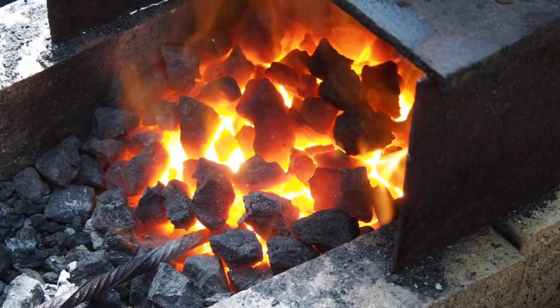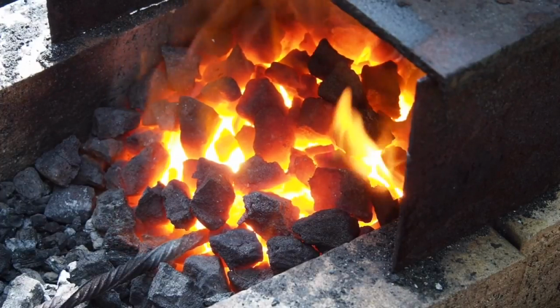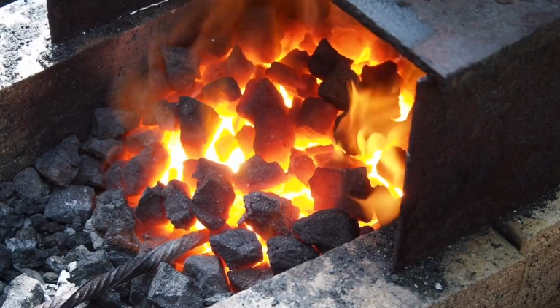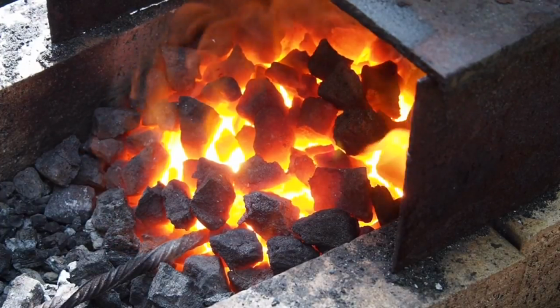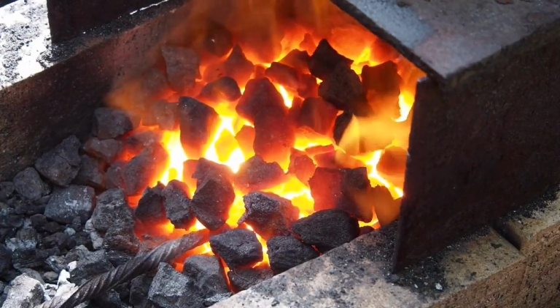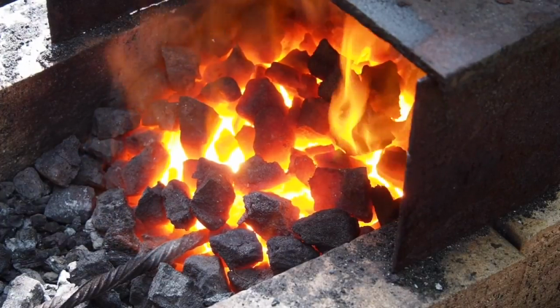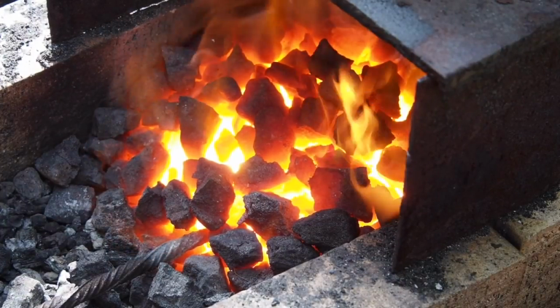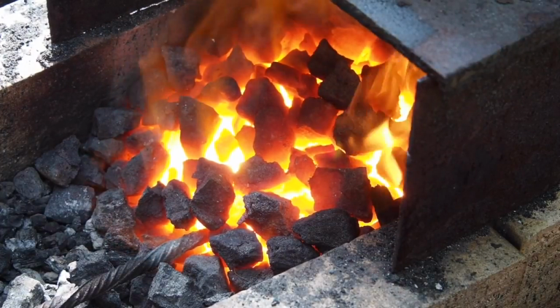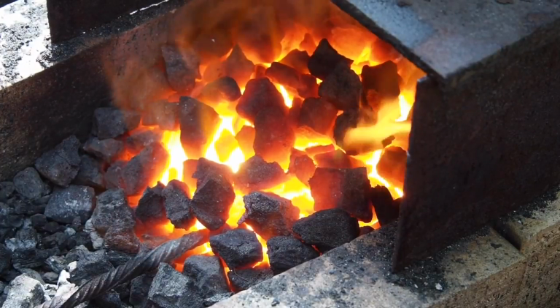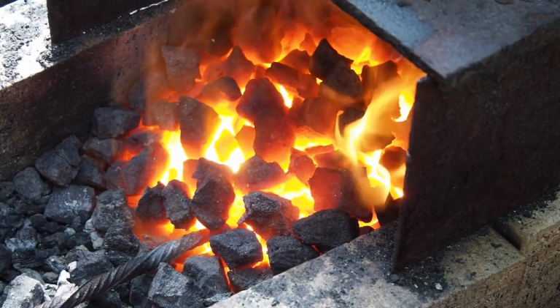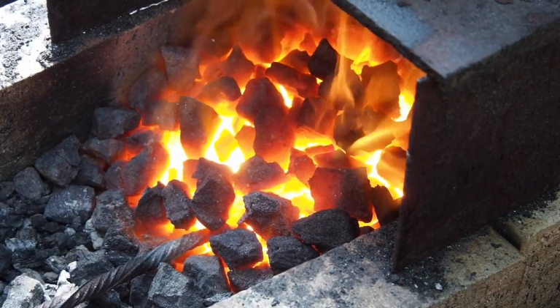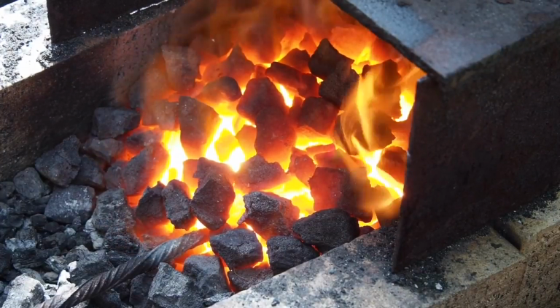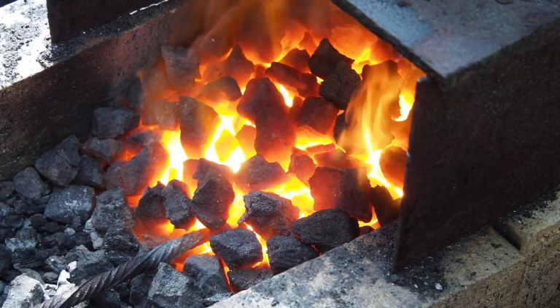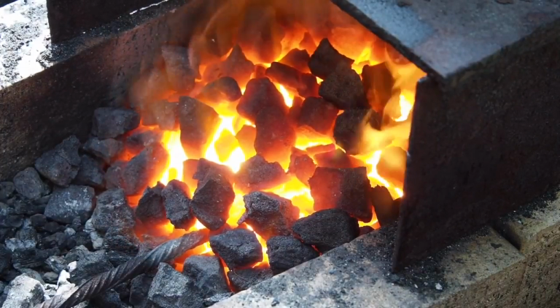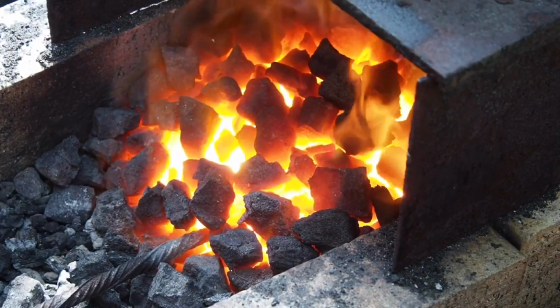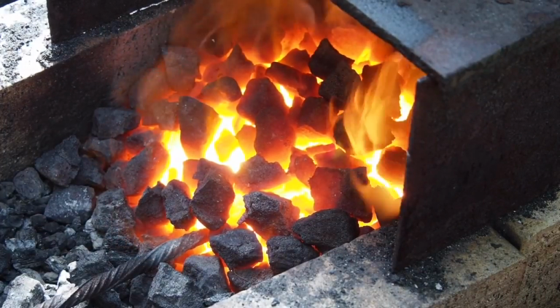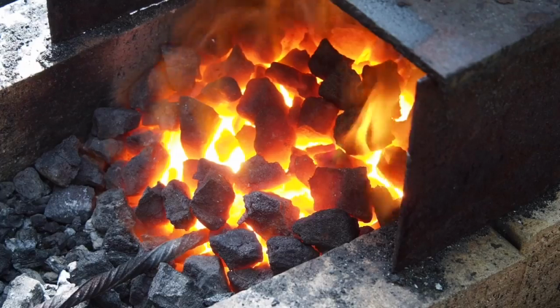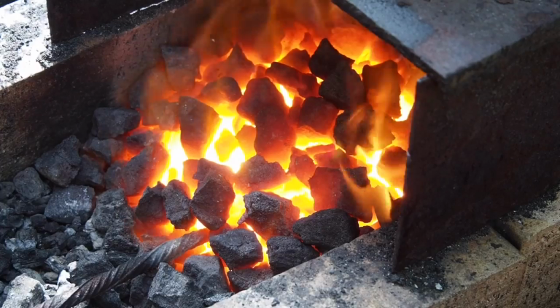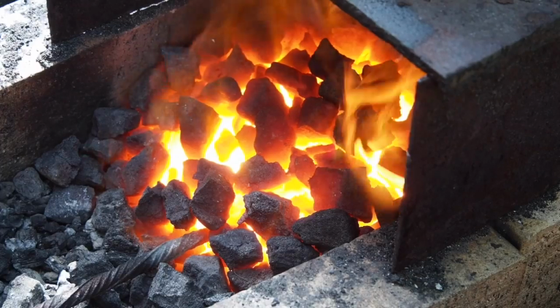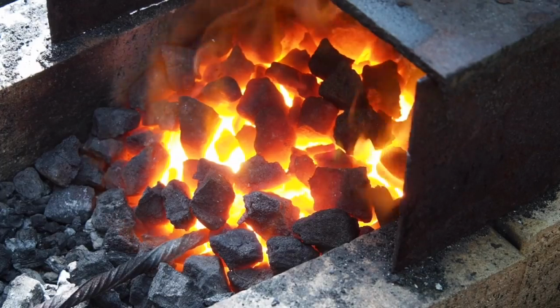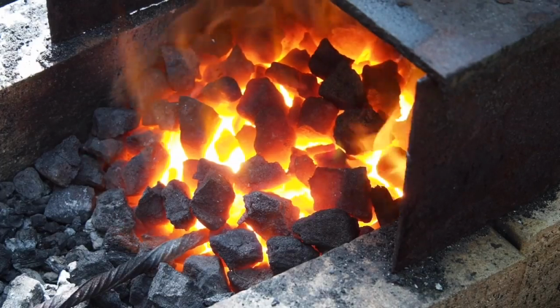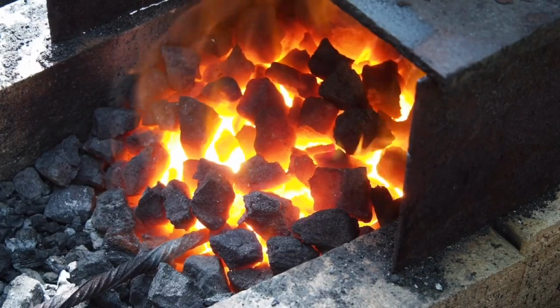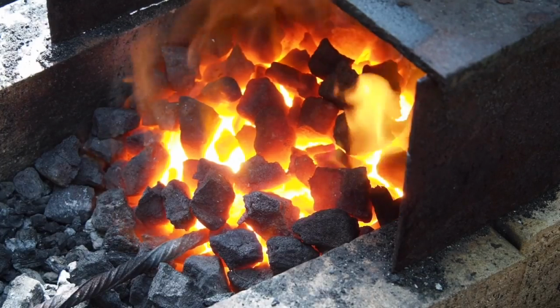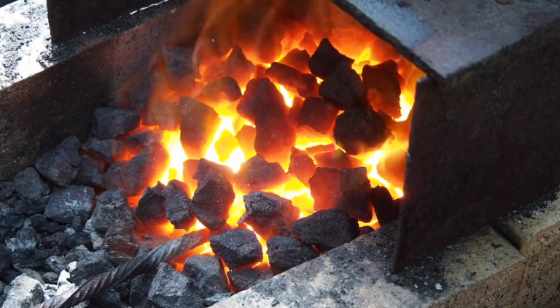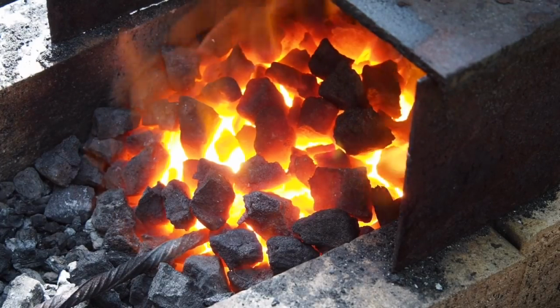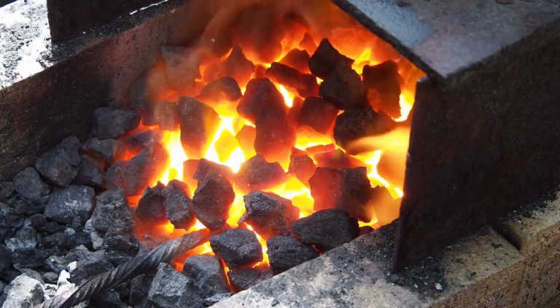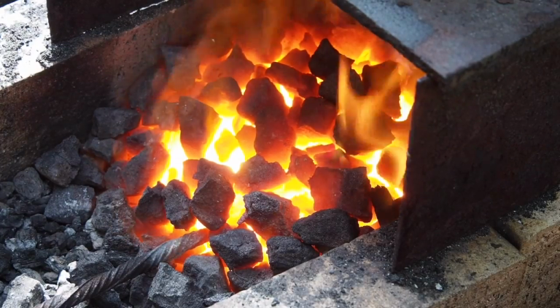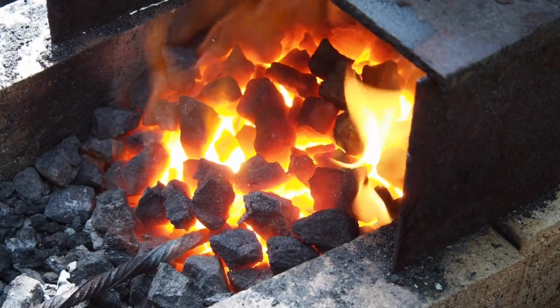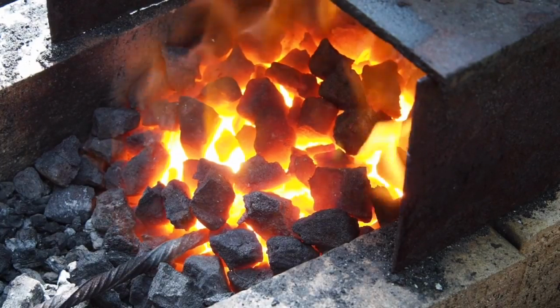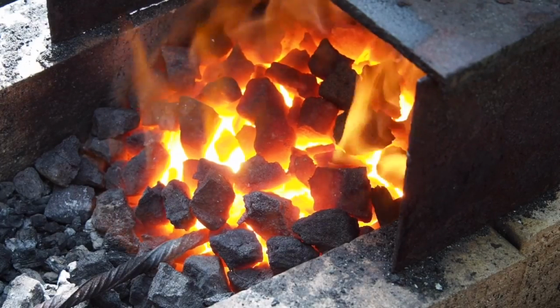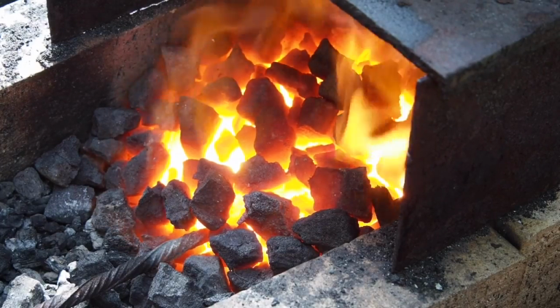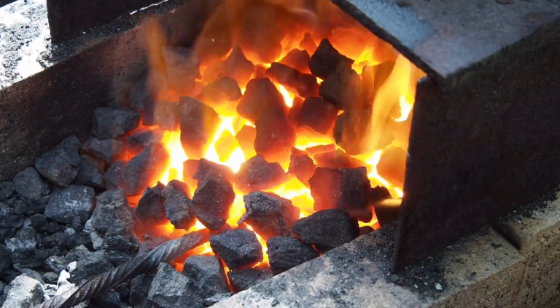Once you've got a nice fire going, coke is almost smokeless and provides excellent heat.